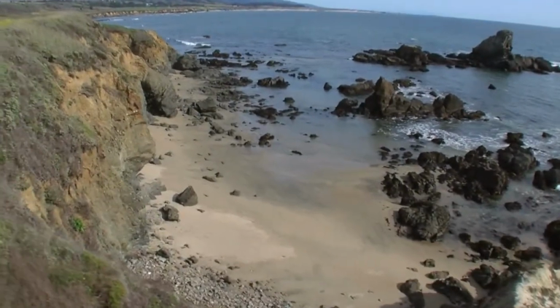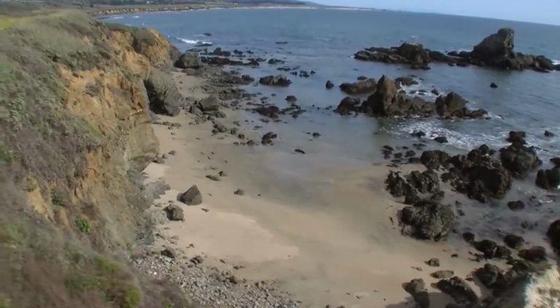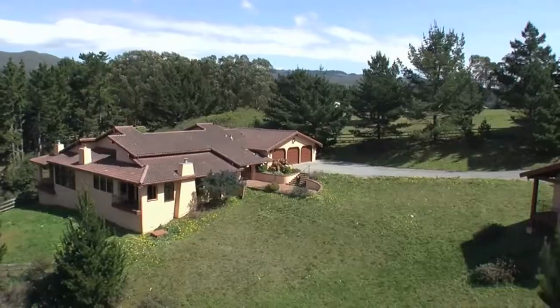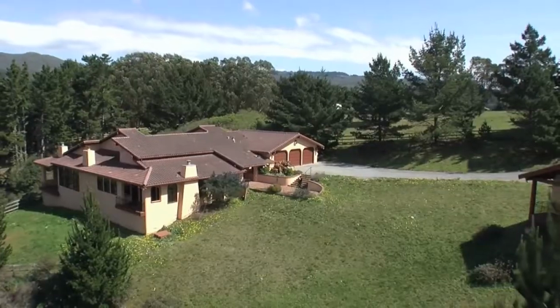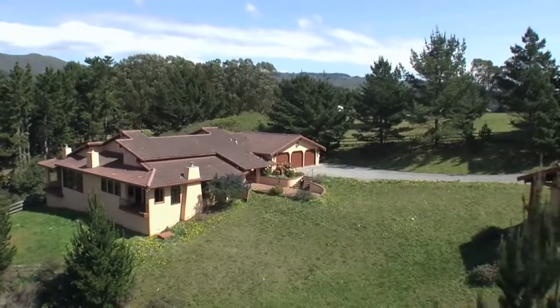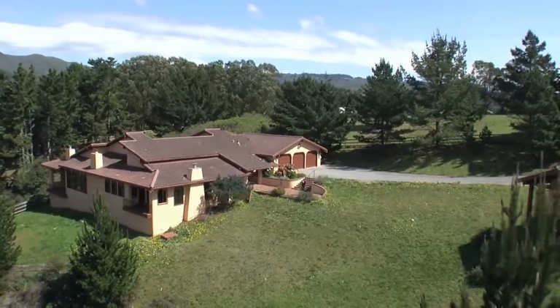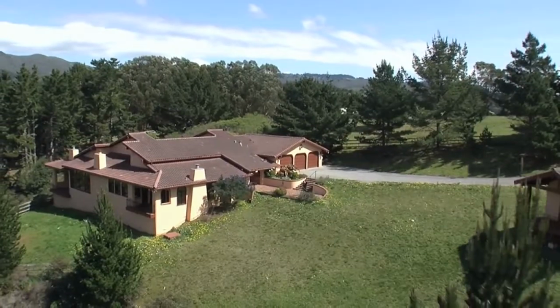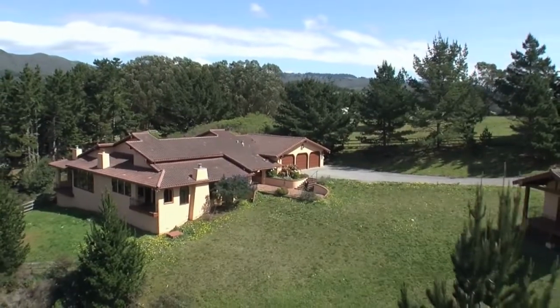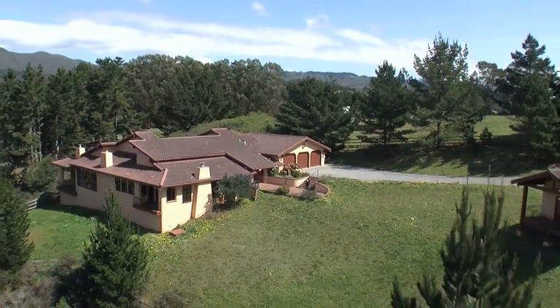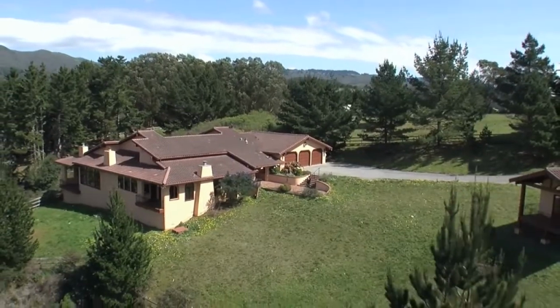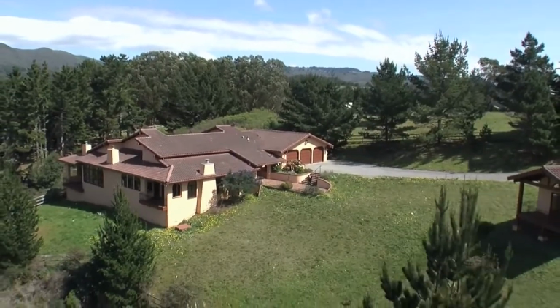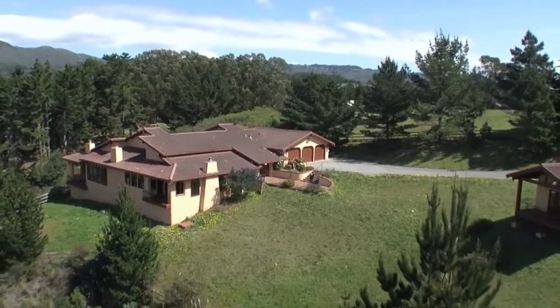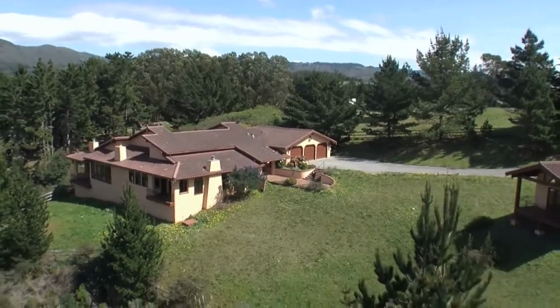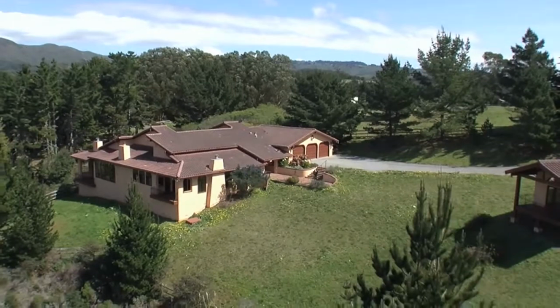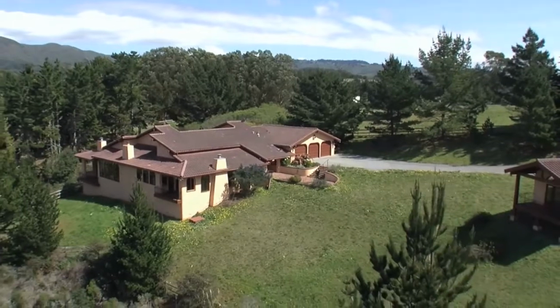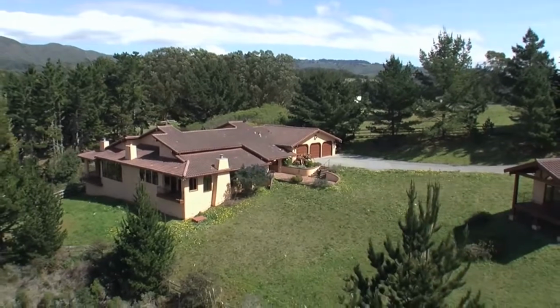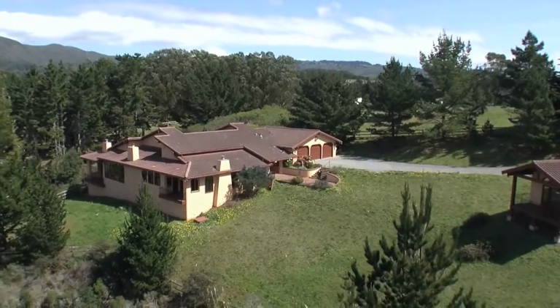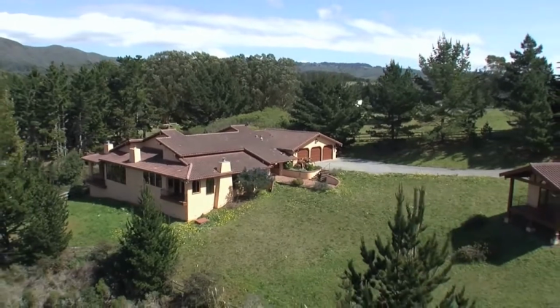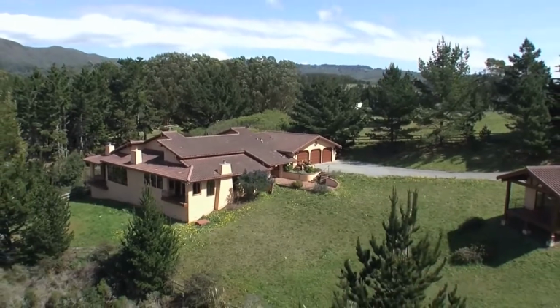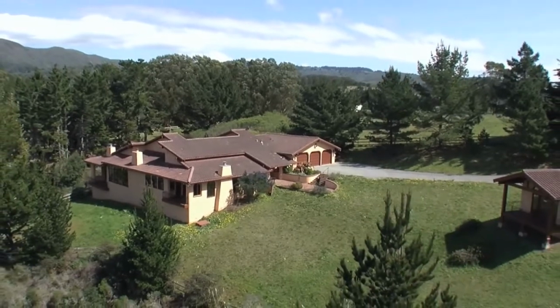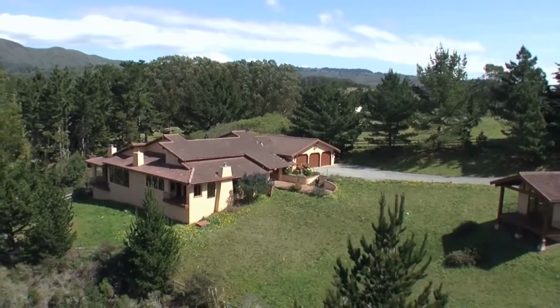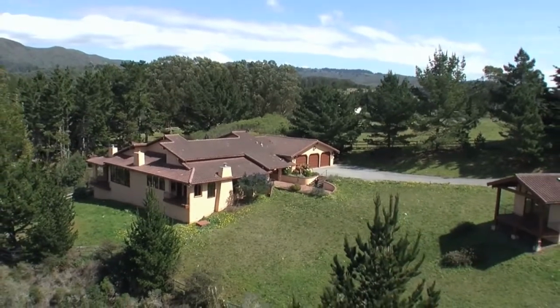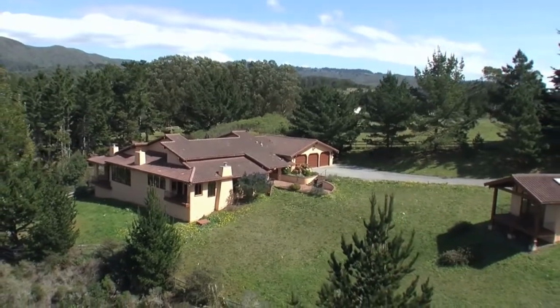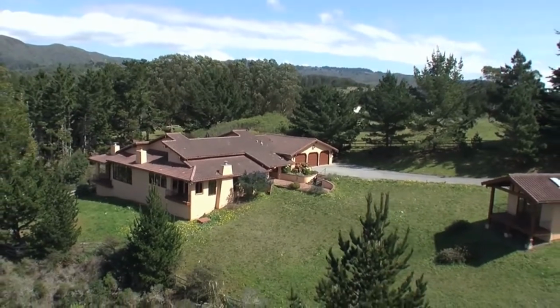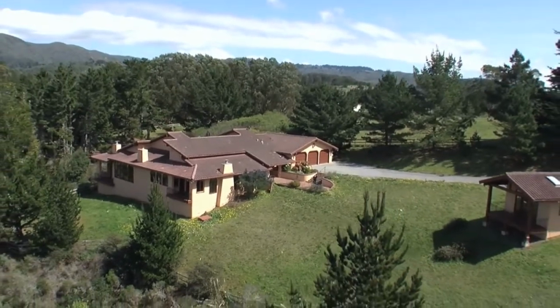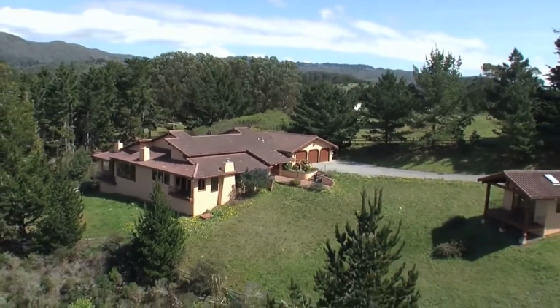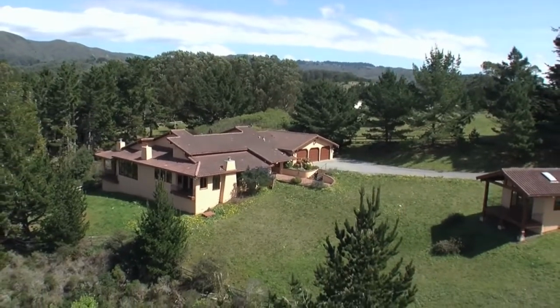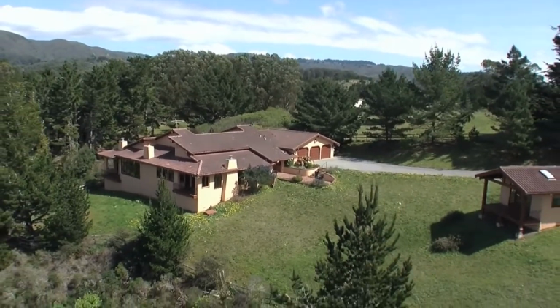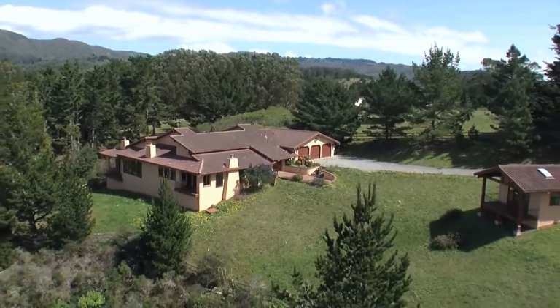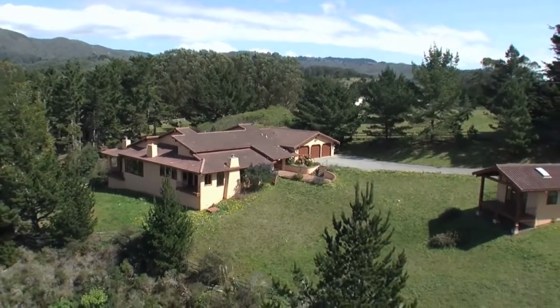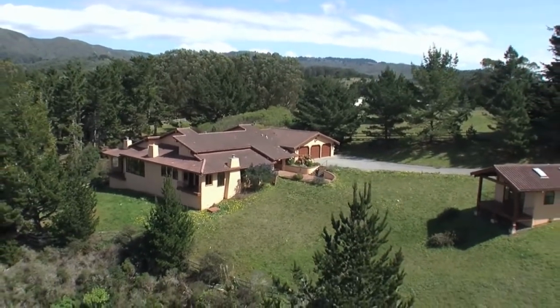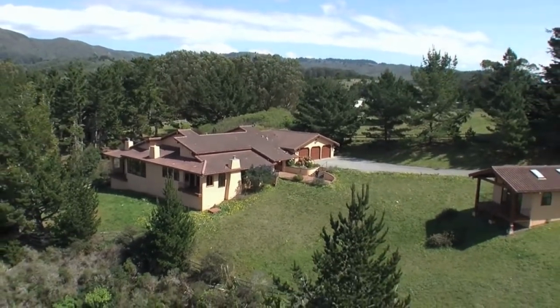For a private tour of this exceptional property, contact Michael and Kathy Rain at the following.